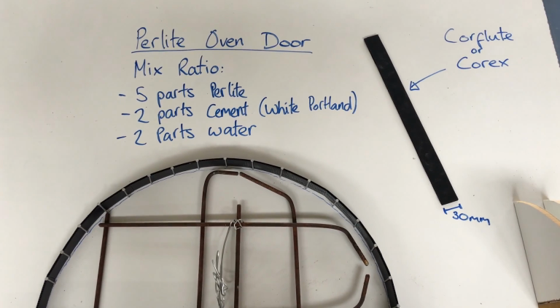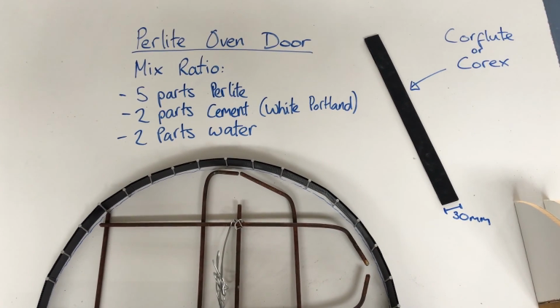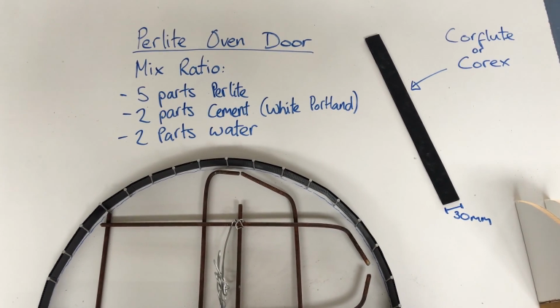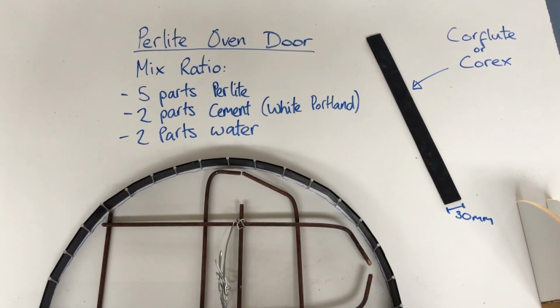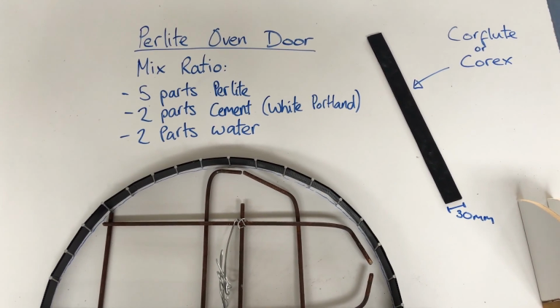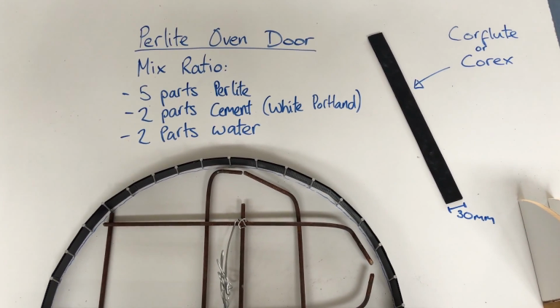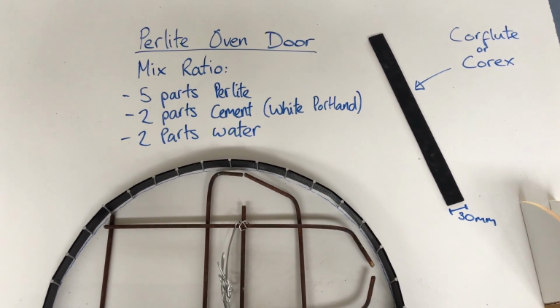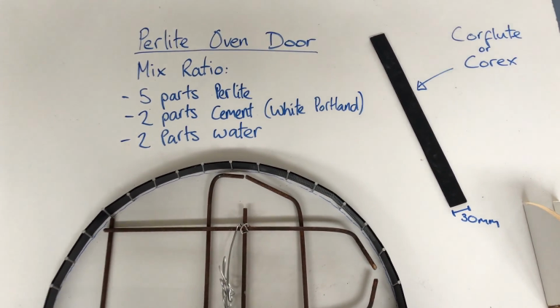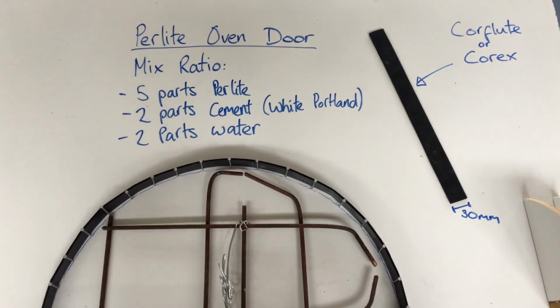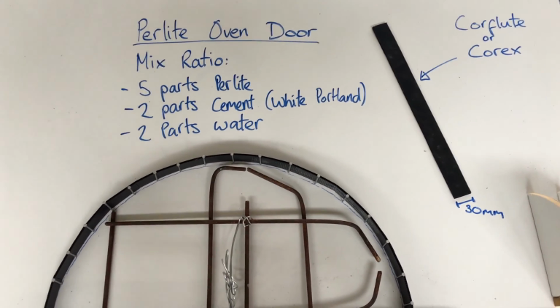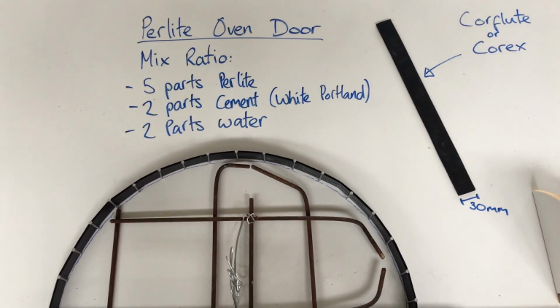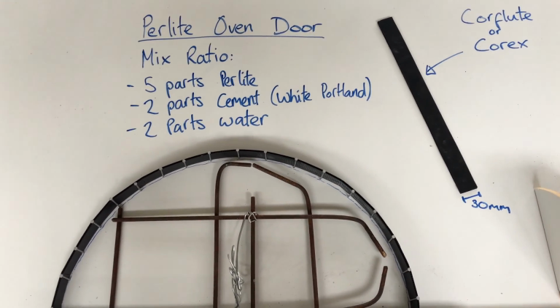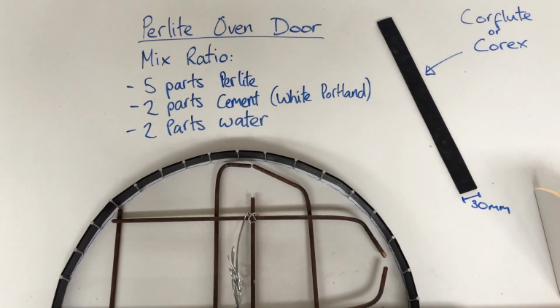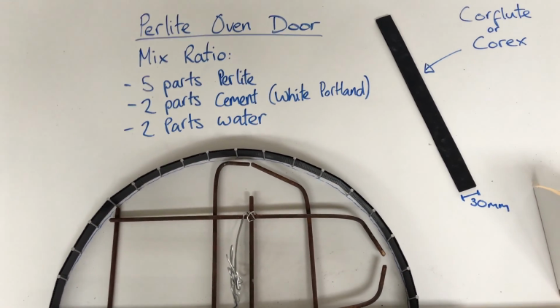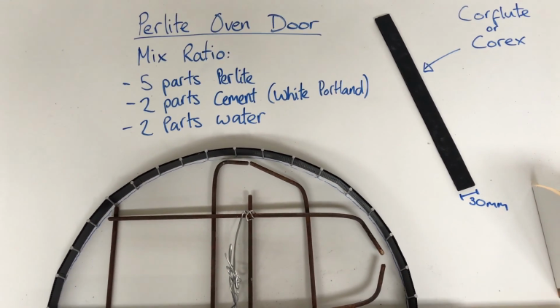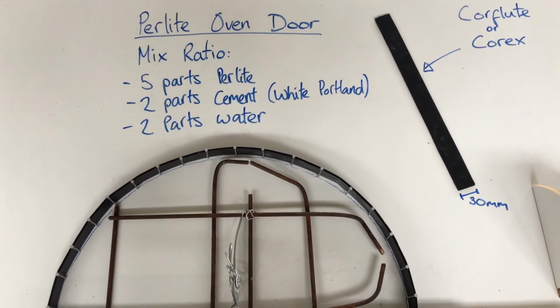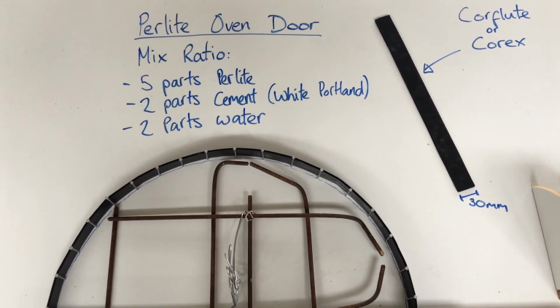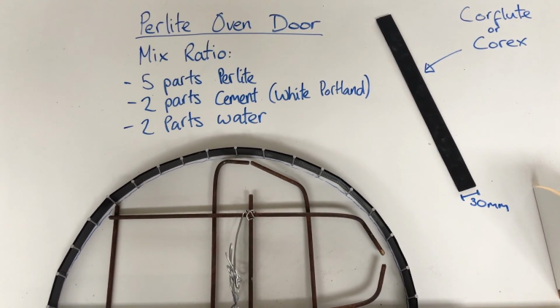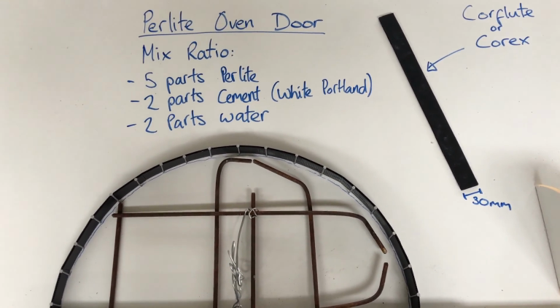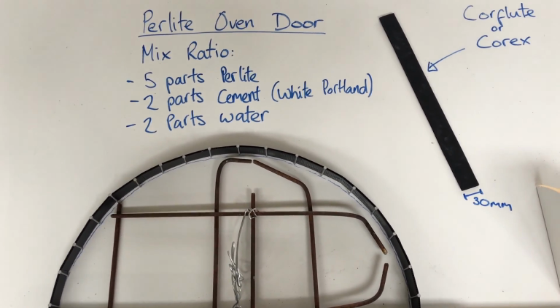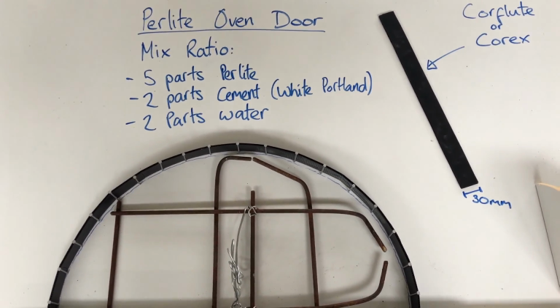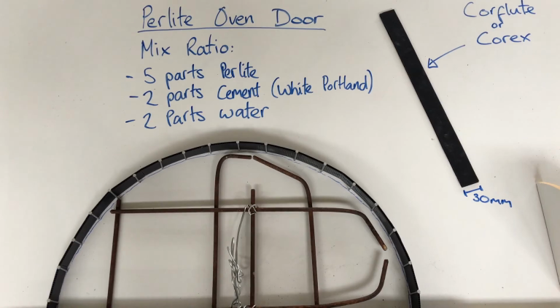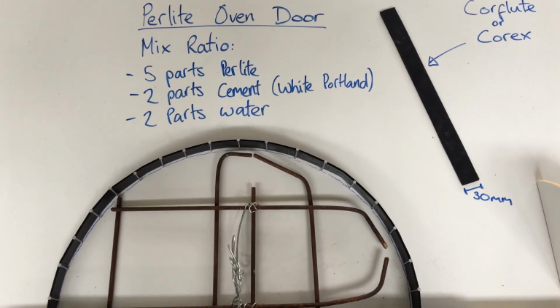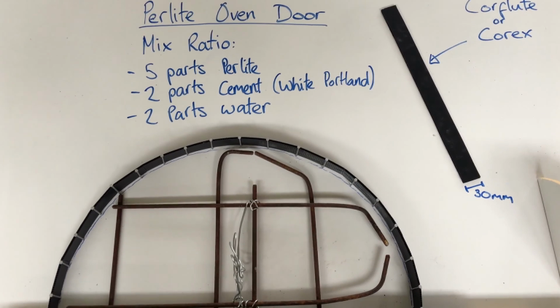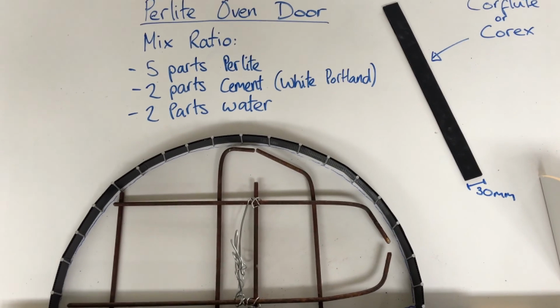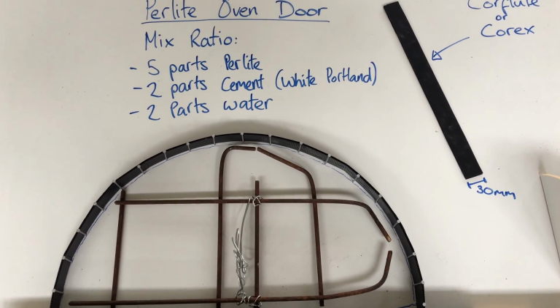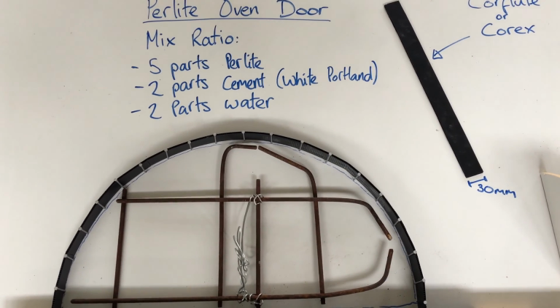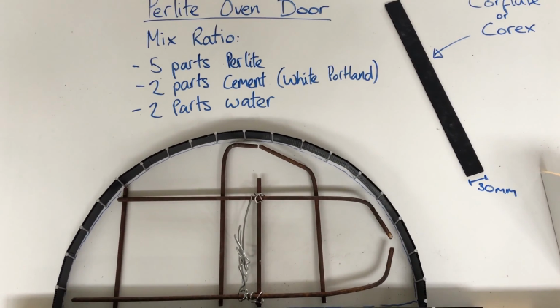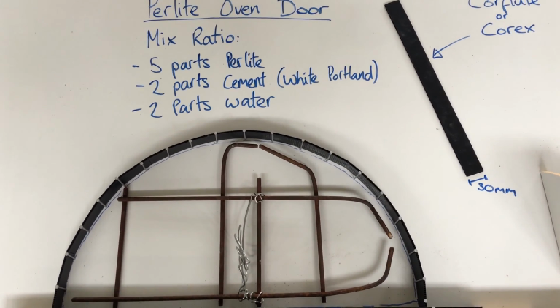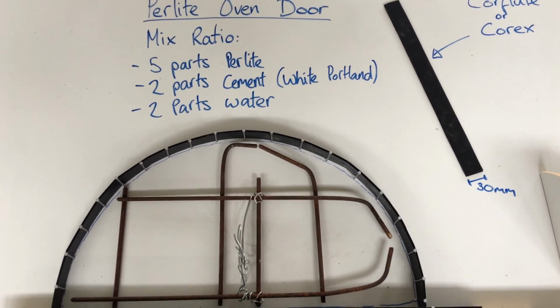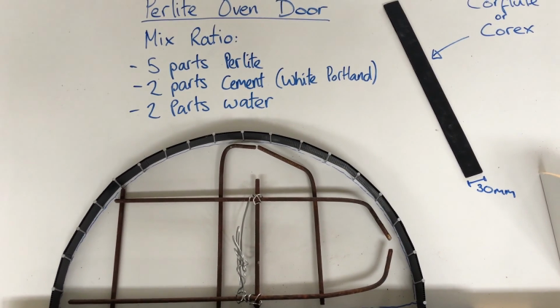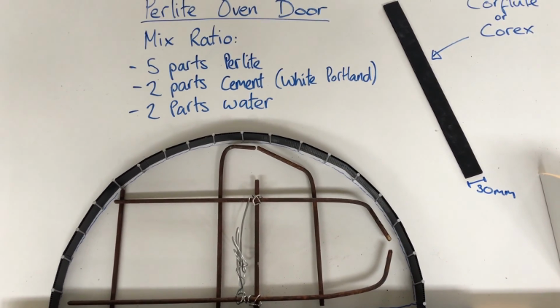Welcome back to the Perlite oven series. Today we're going to make our oven door.